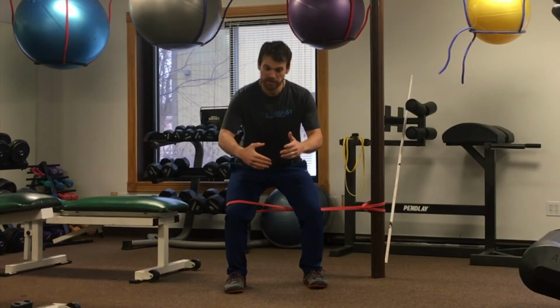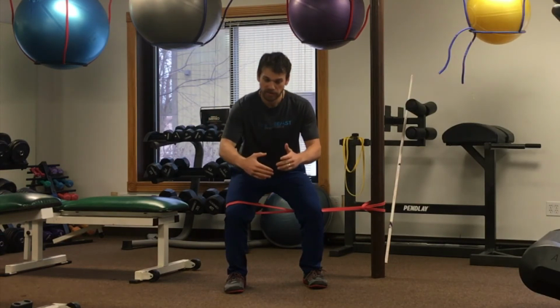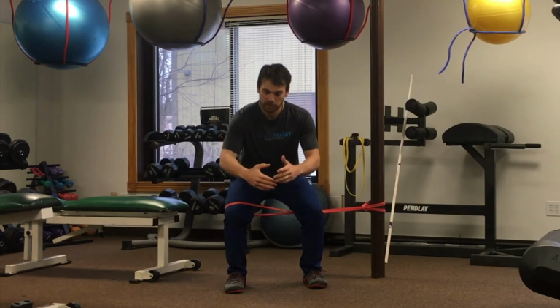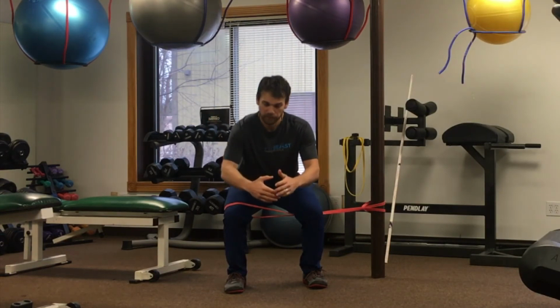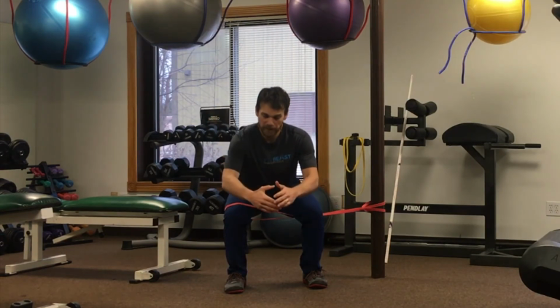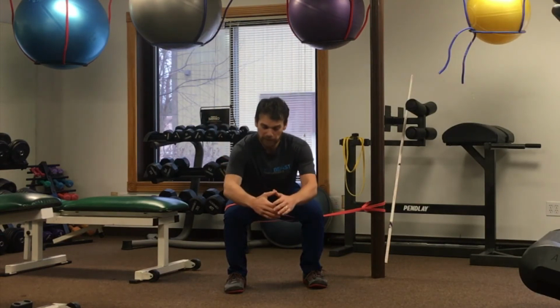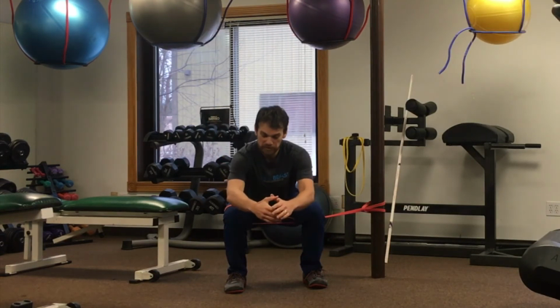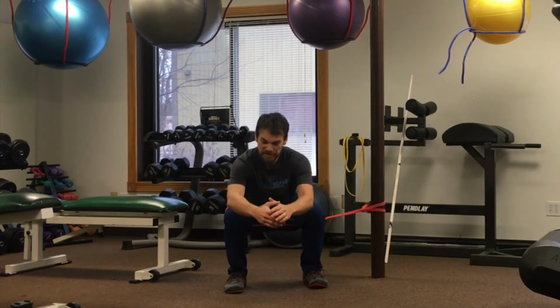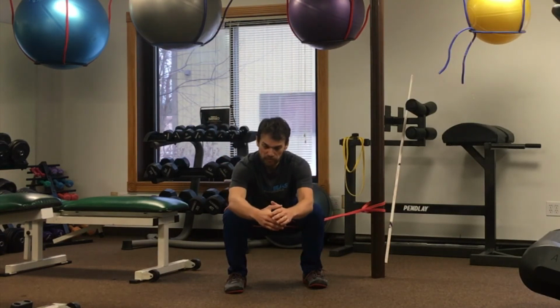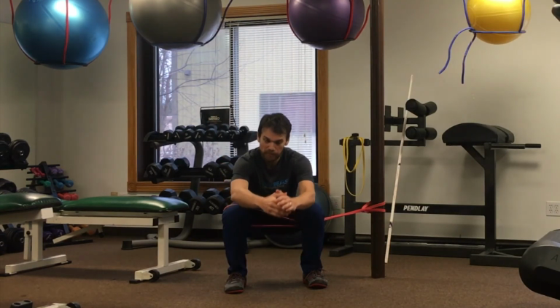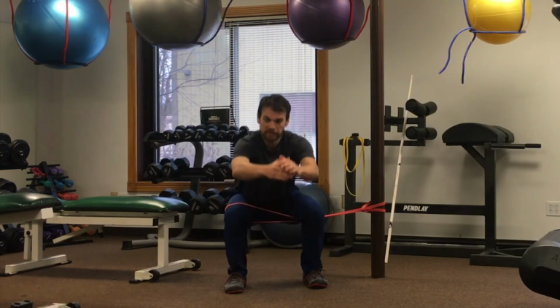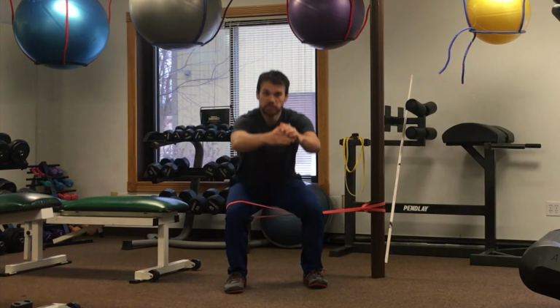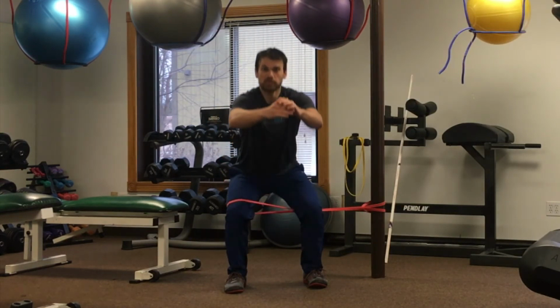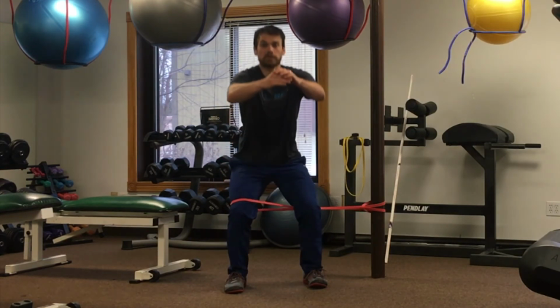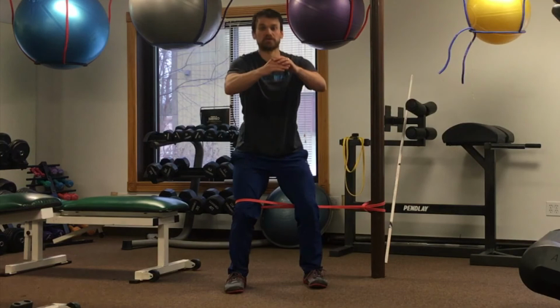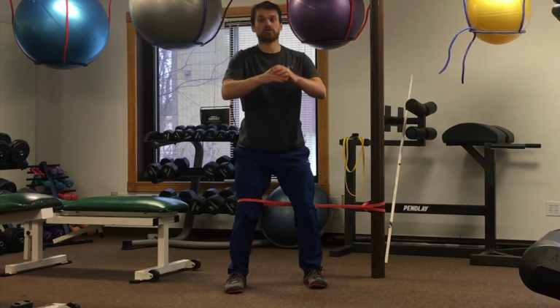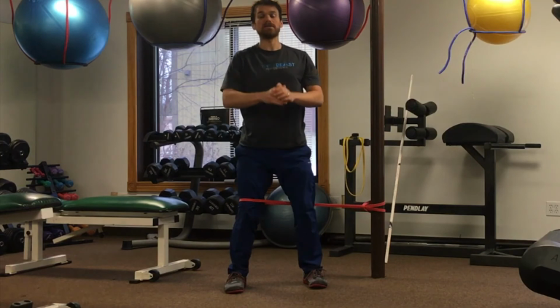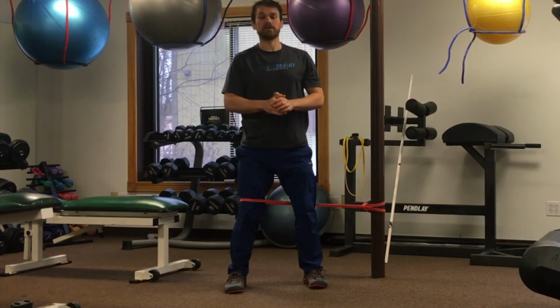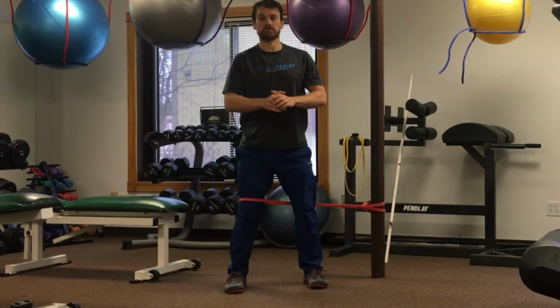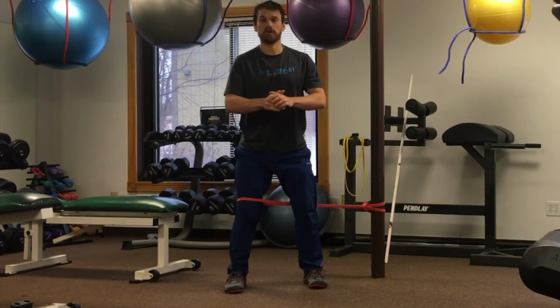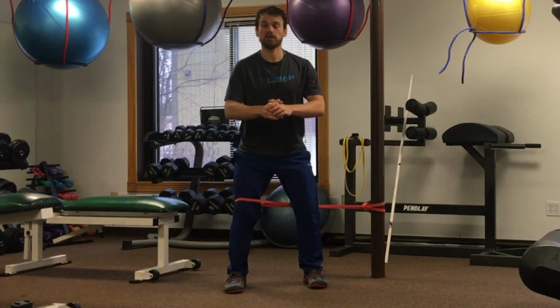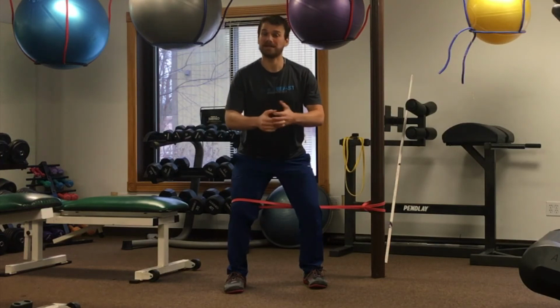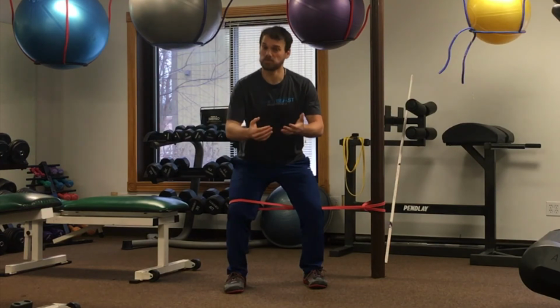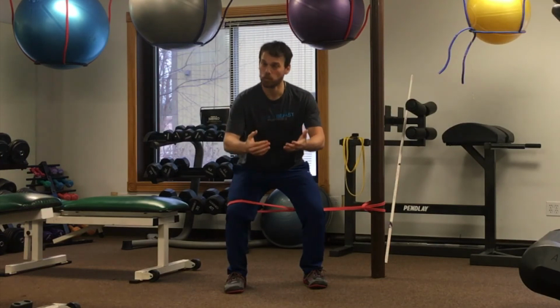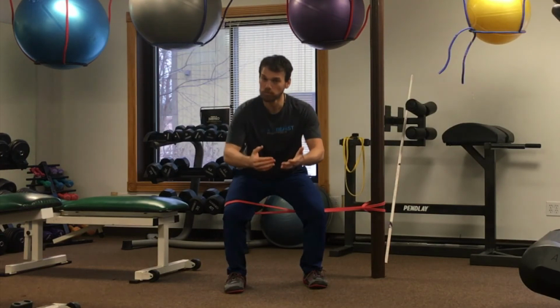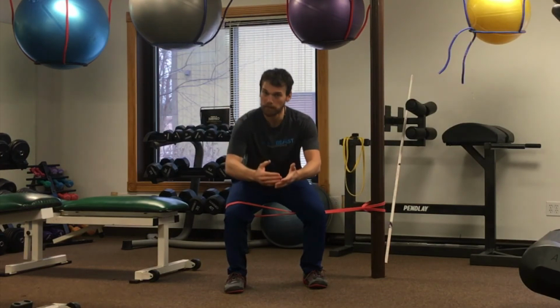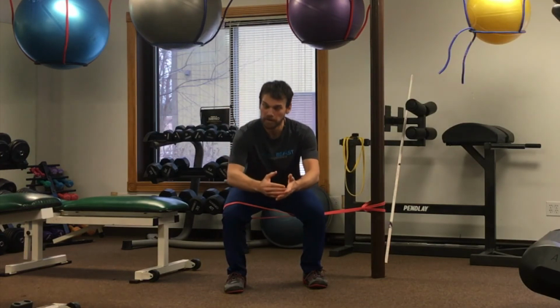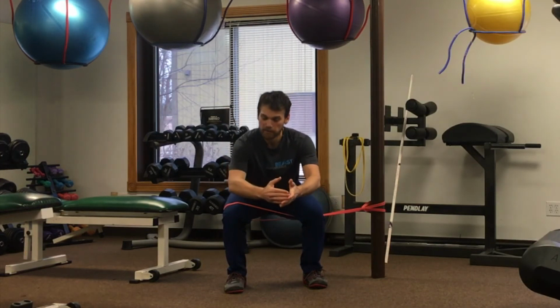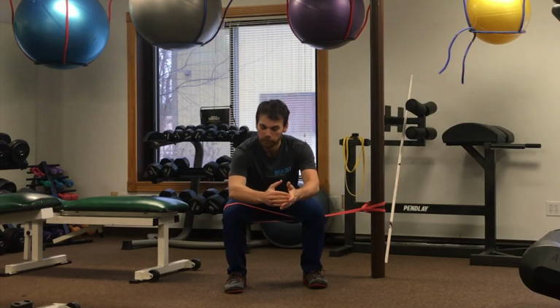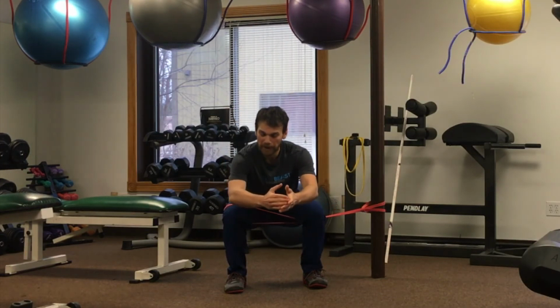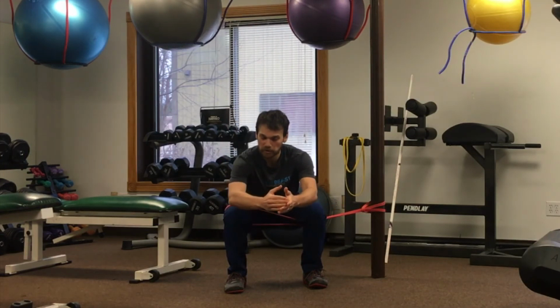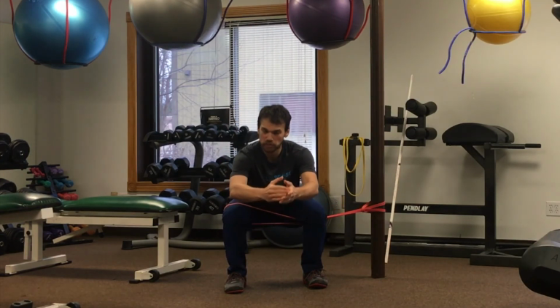We can use this as a mobility drill, a strengthening drill, and as a warm-up prior to doing any sort of squat motion where we know that the knee tends to buckle.